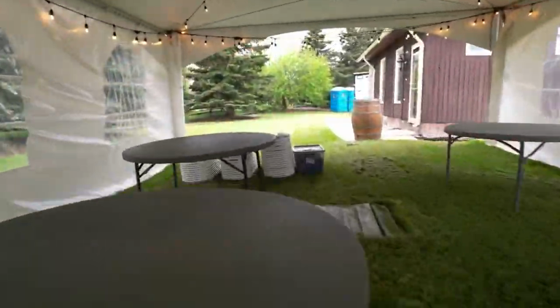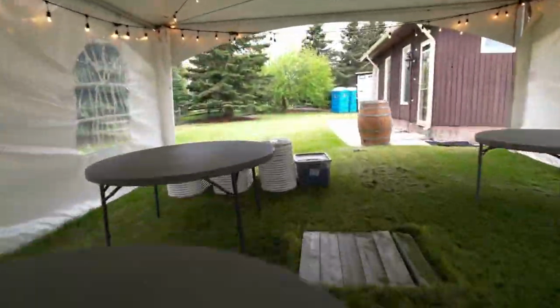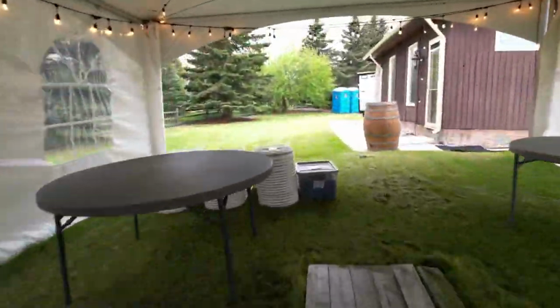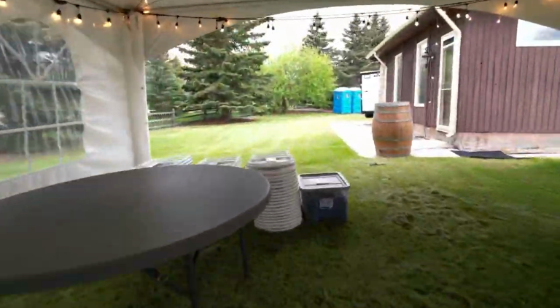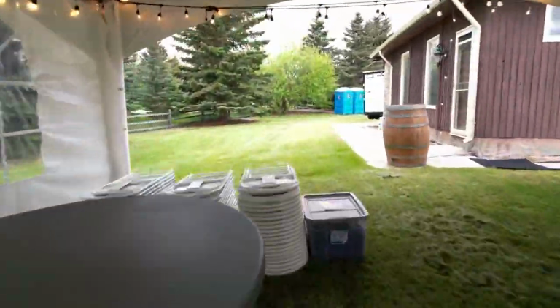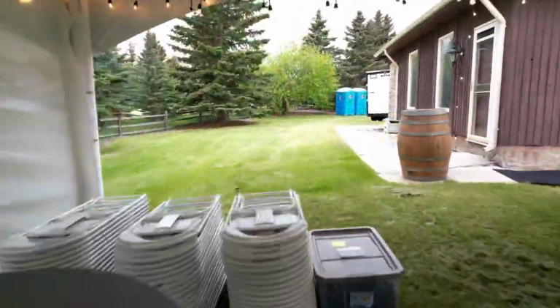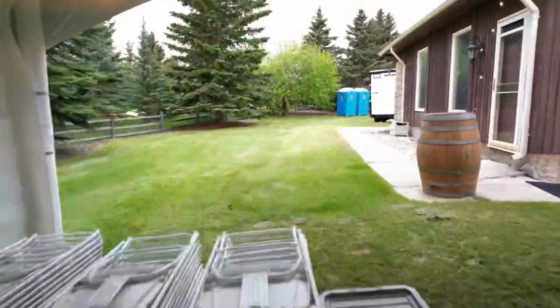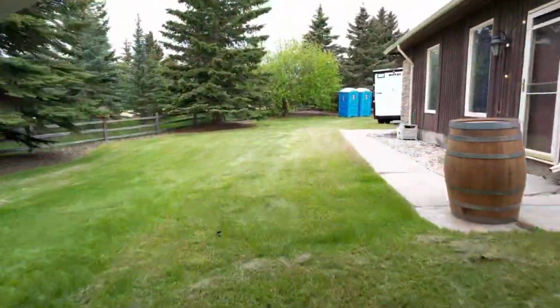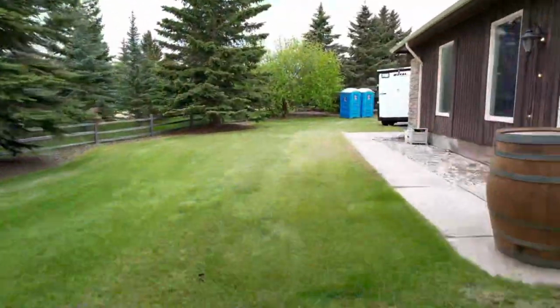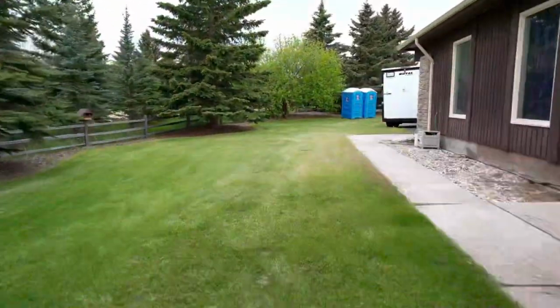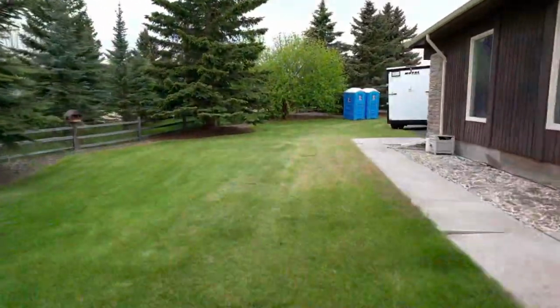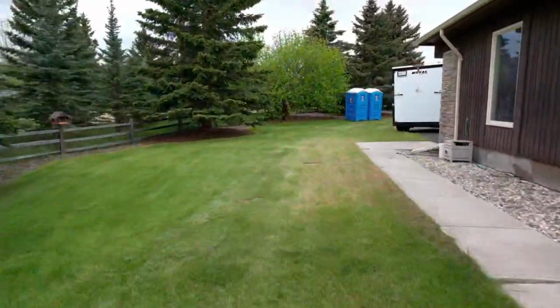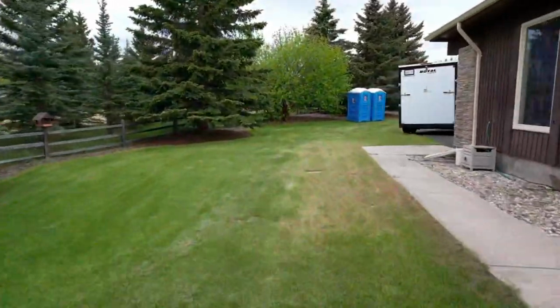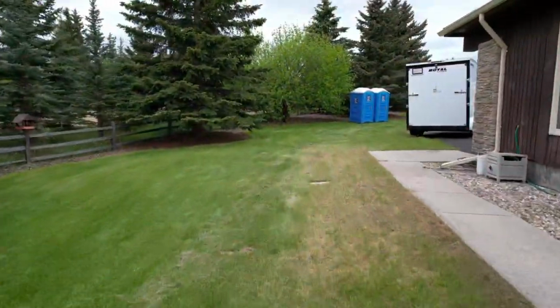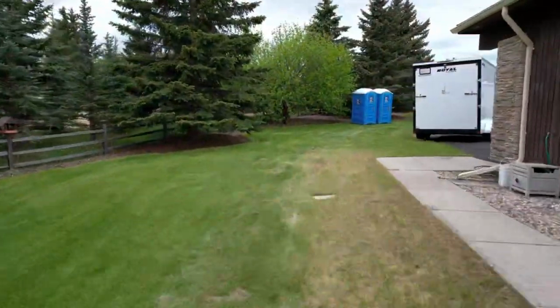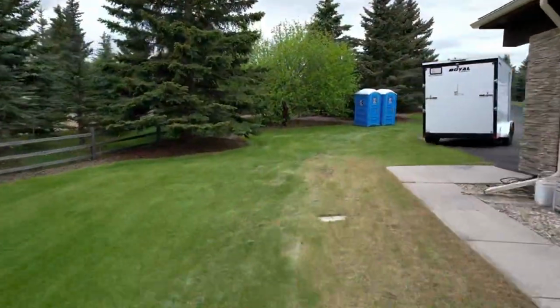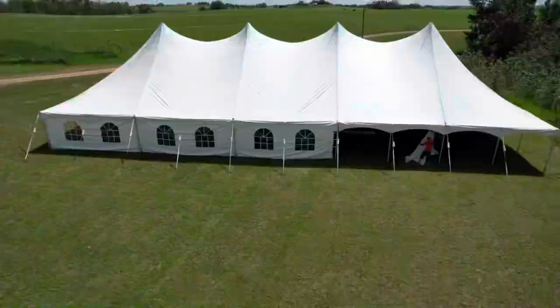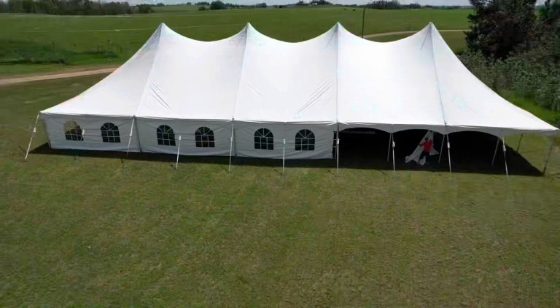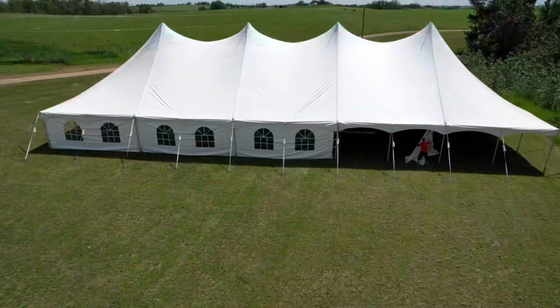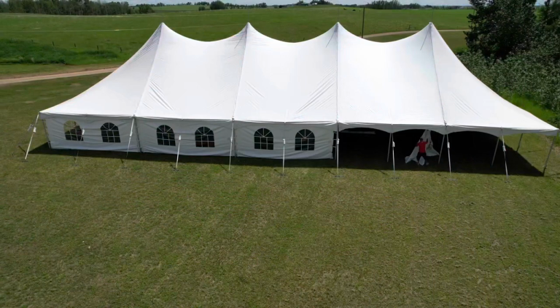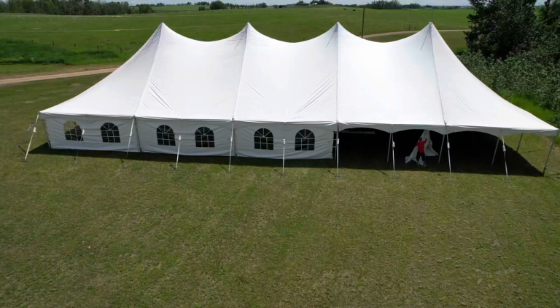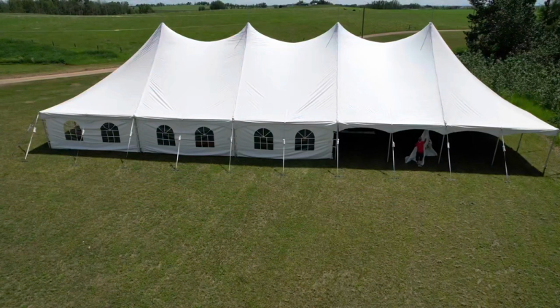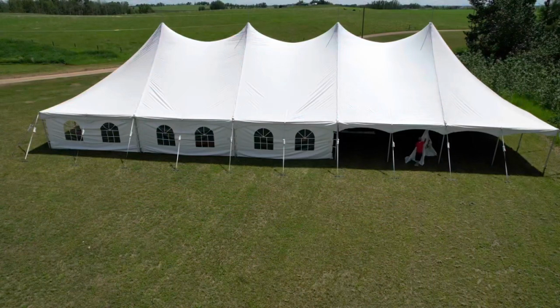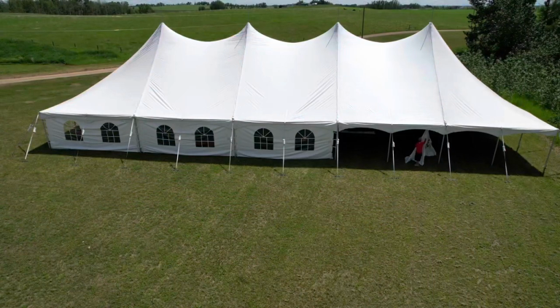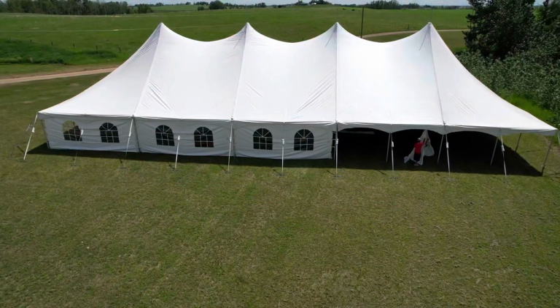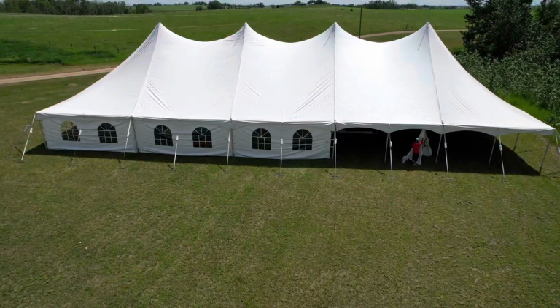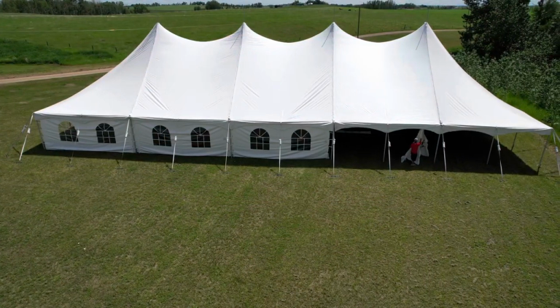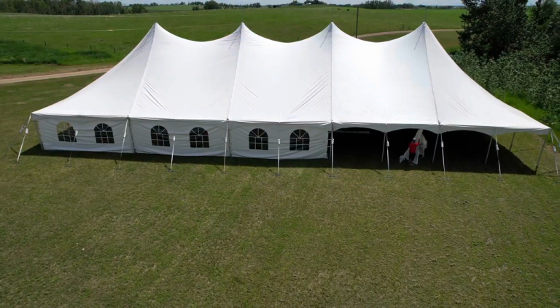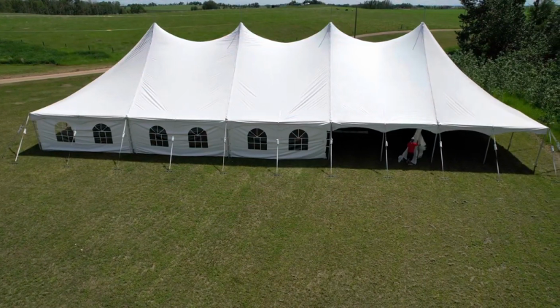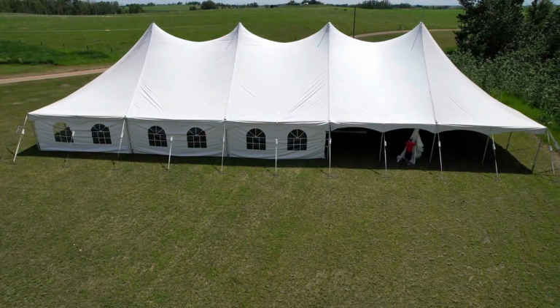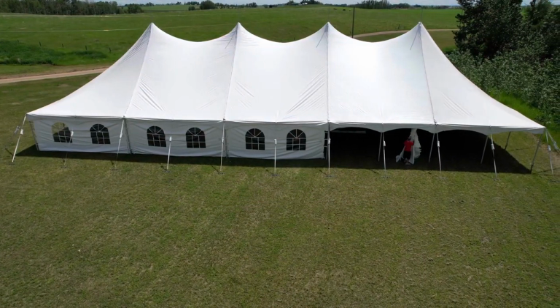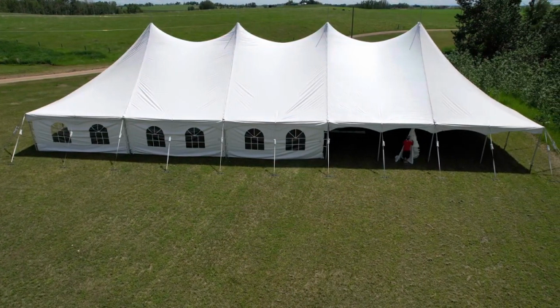Thanks for watching! If you guys have any marquee tips you want to share, leave them in the comments, and wishing you the best of luck in all your tent setups.